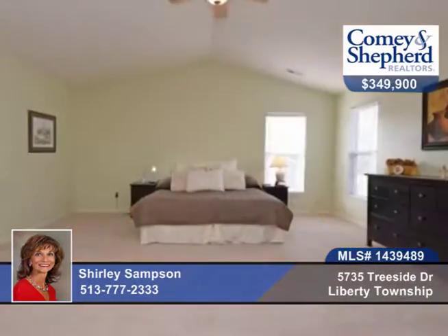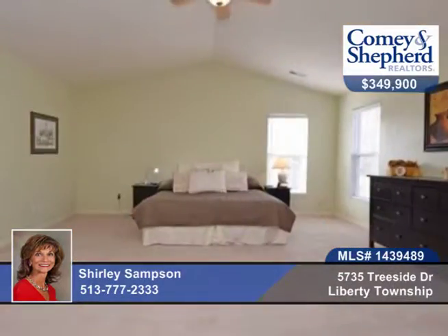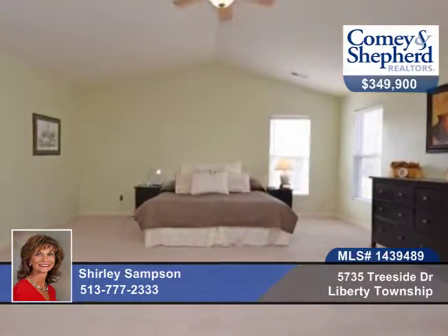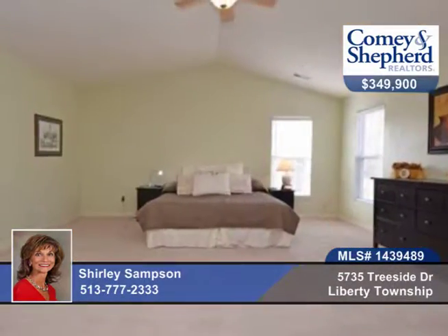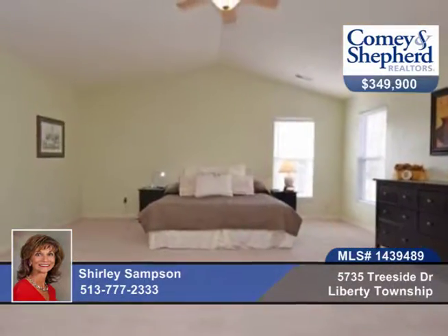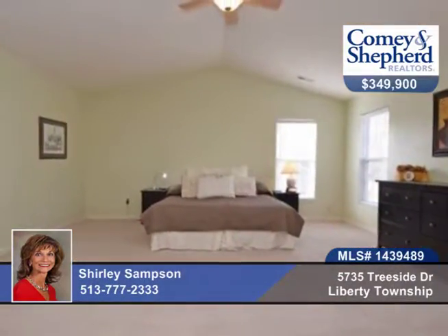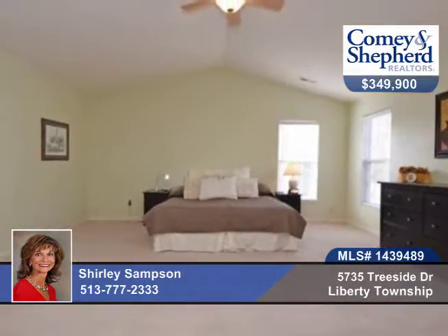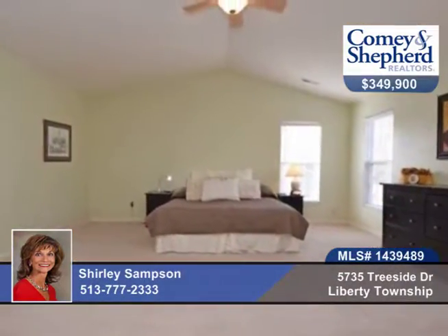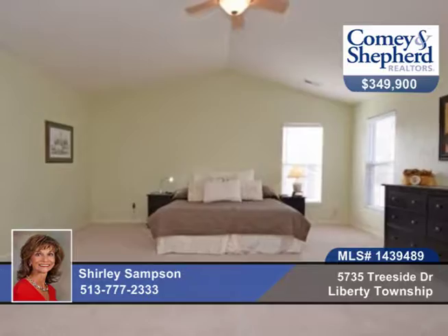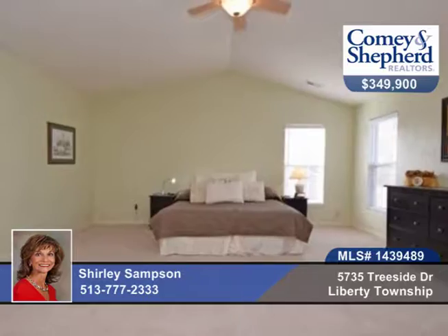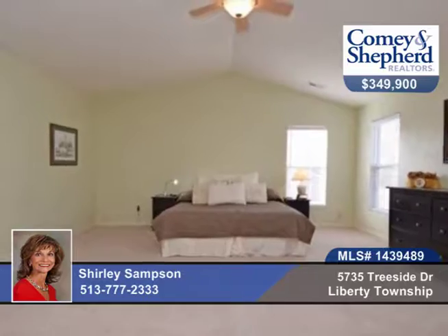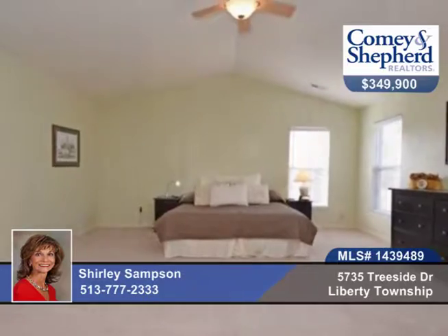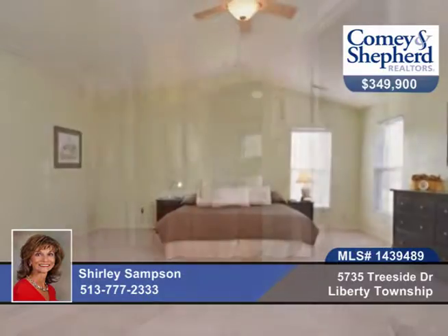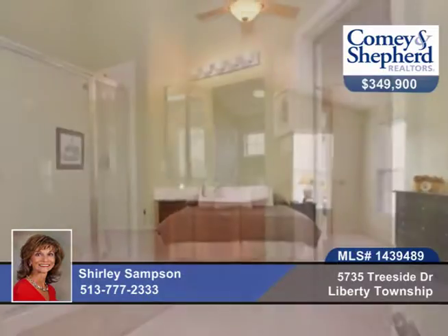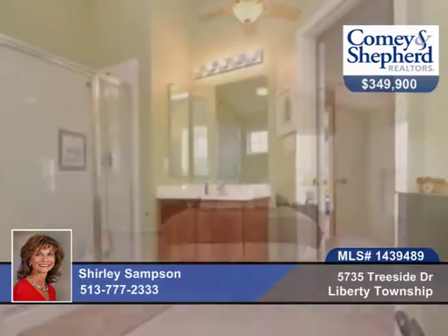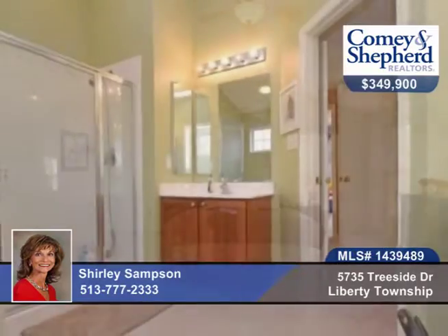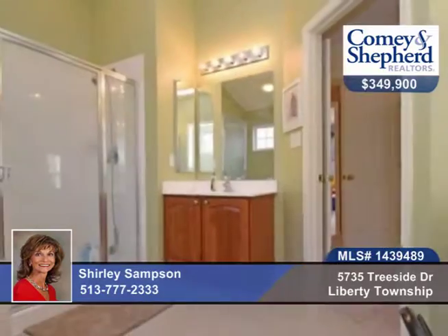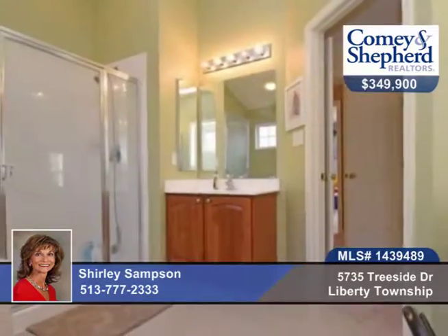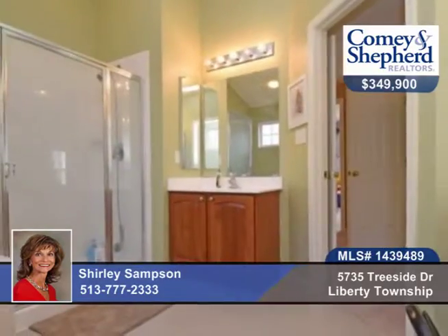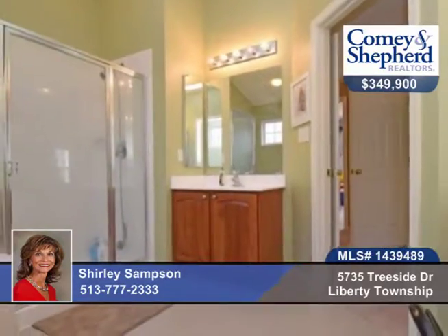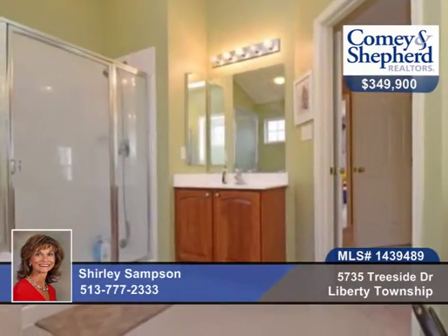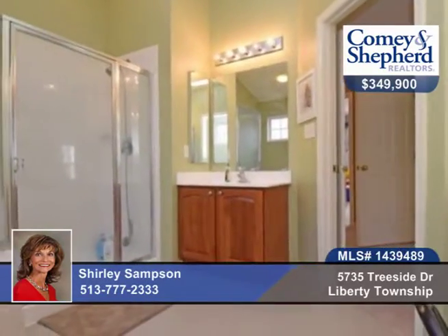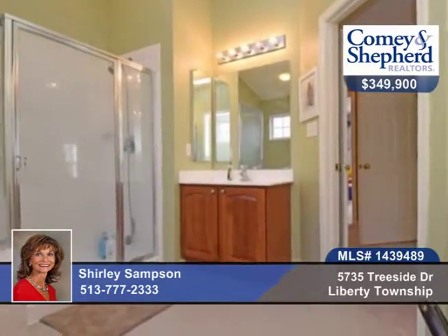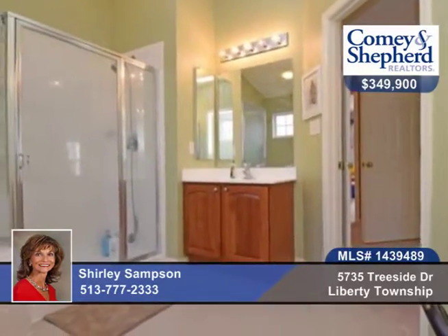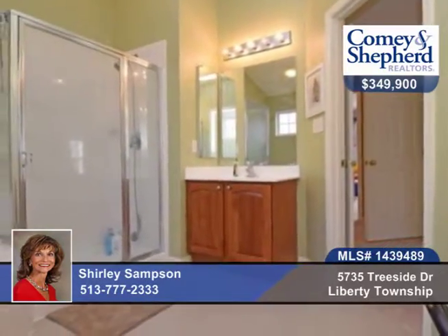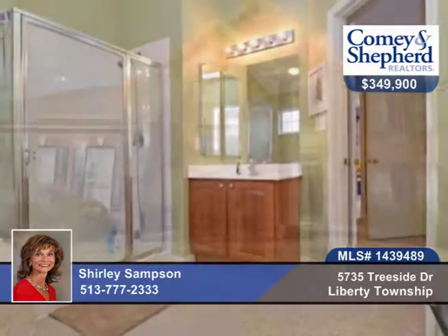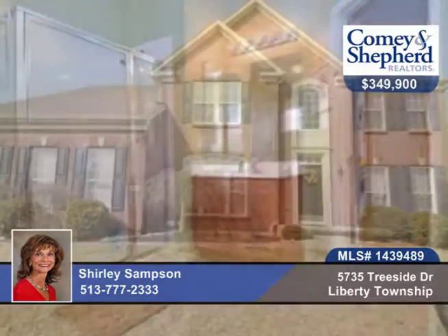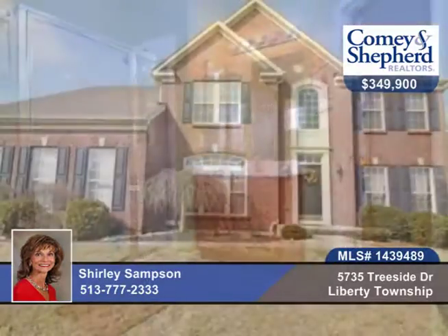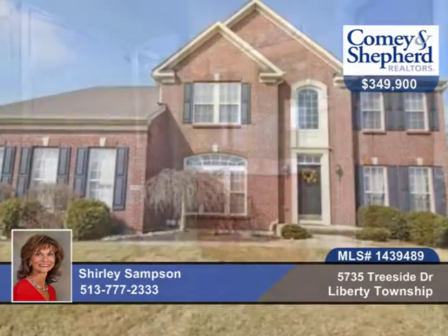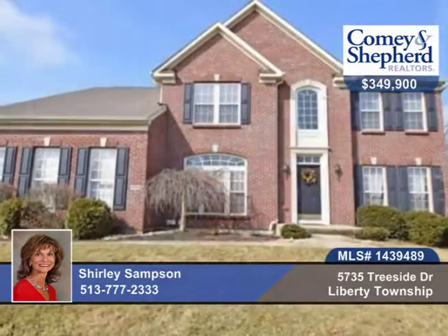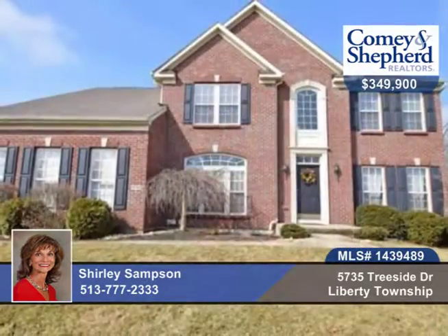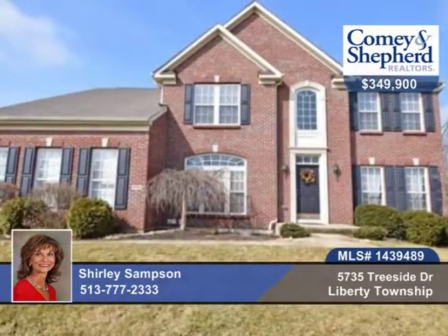This home is located on a private treed lot with a deck. Call today for your personal tour with Shirley.